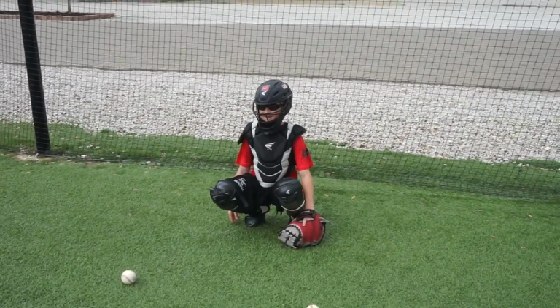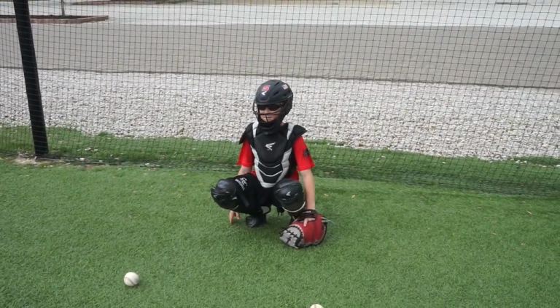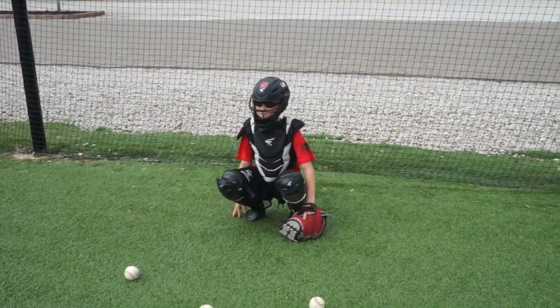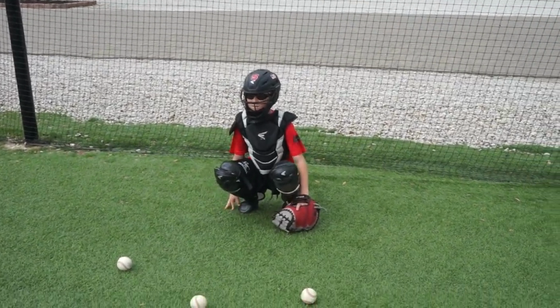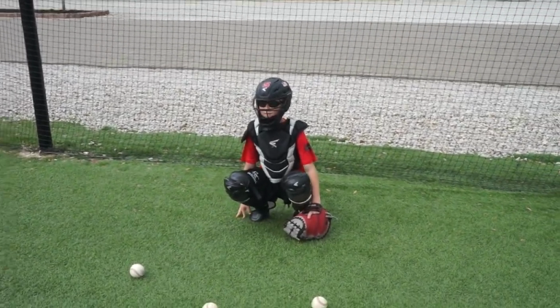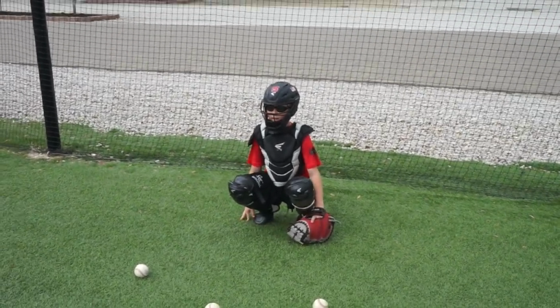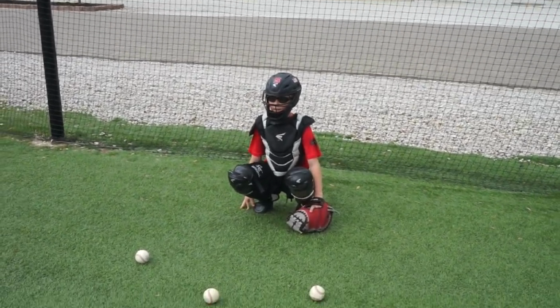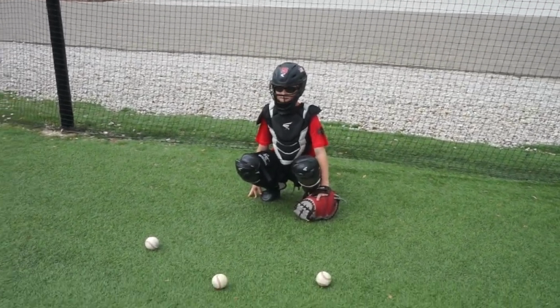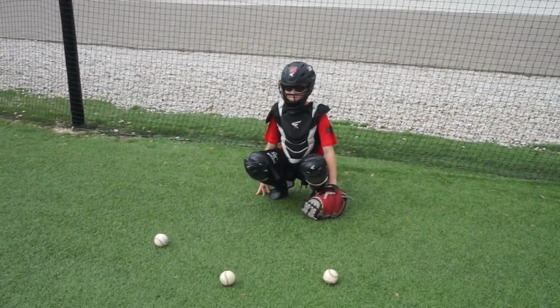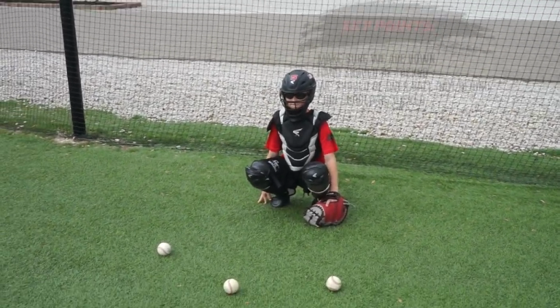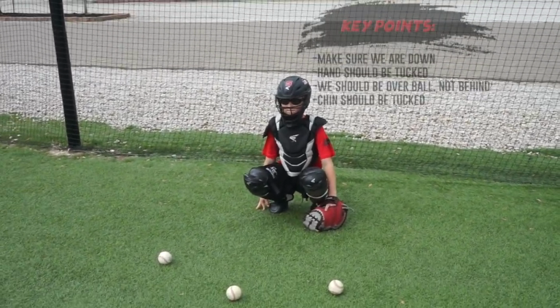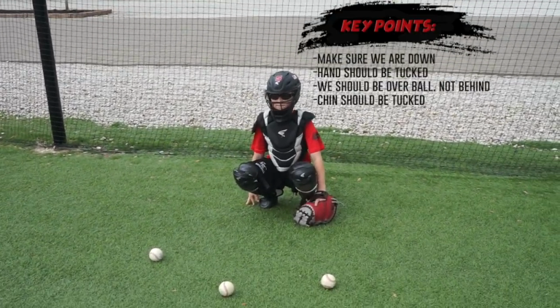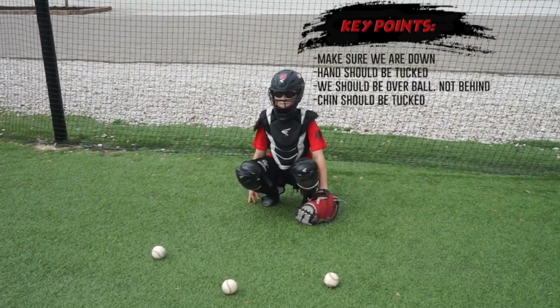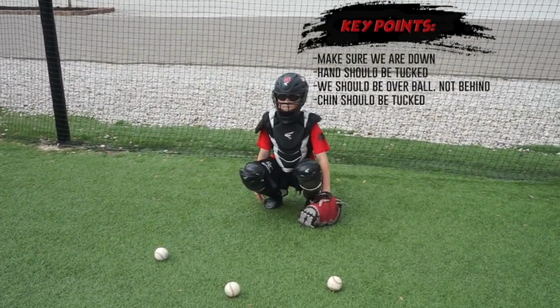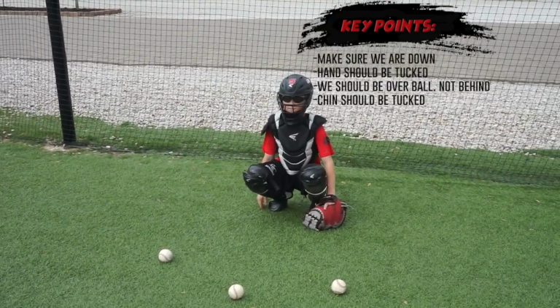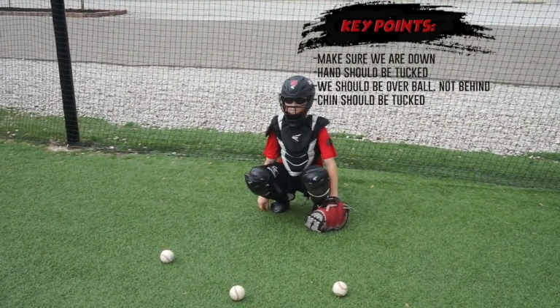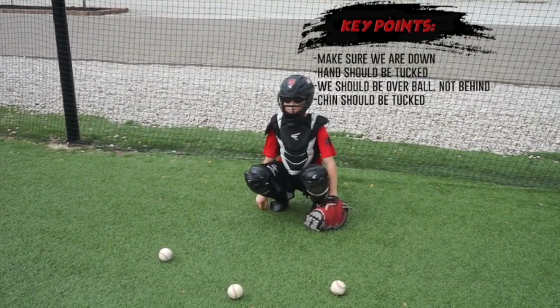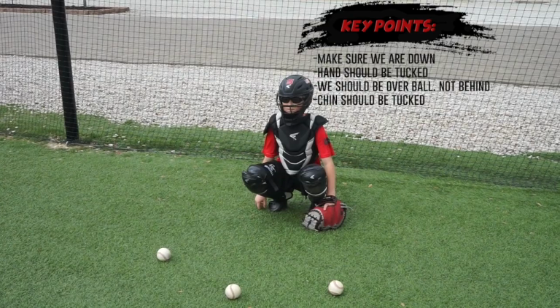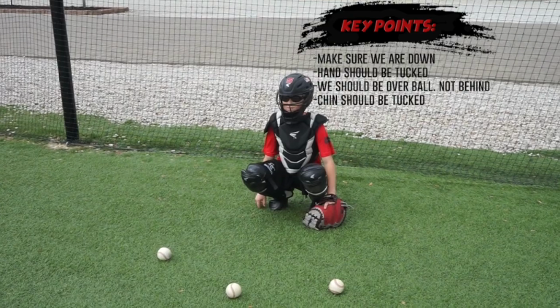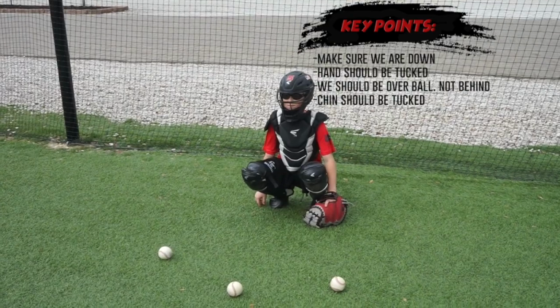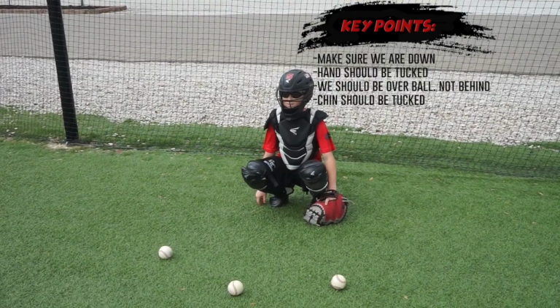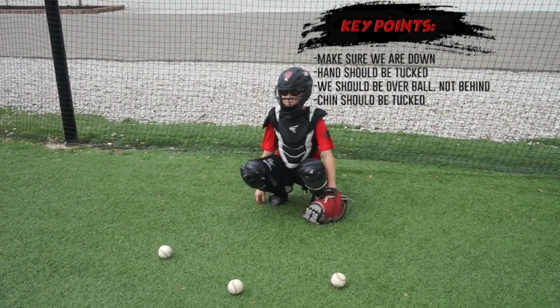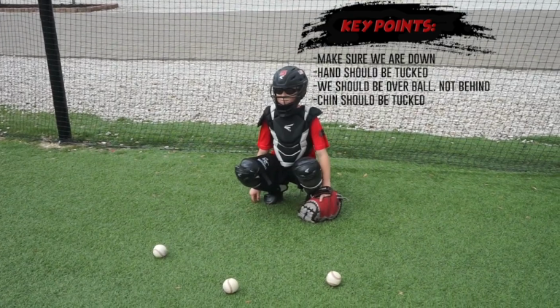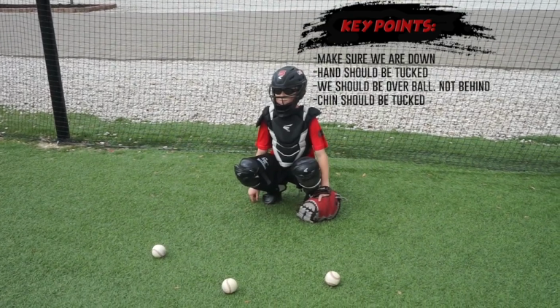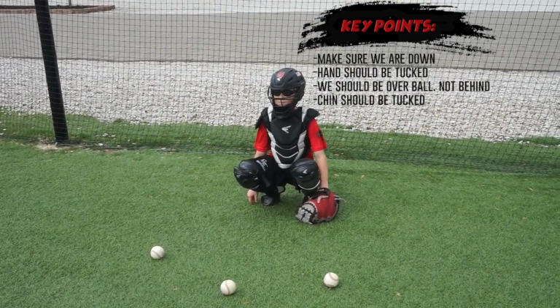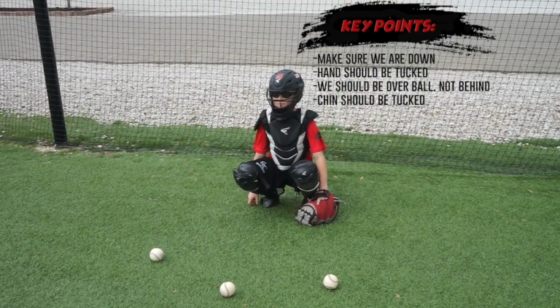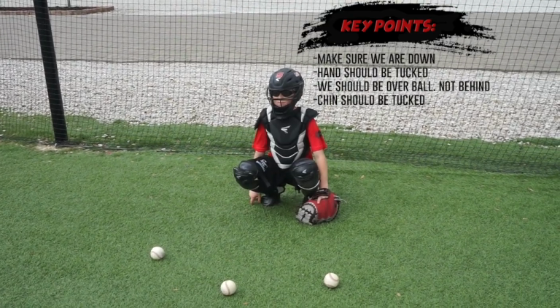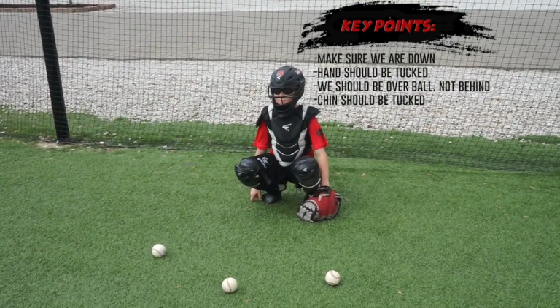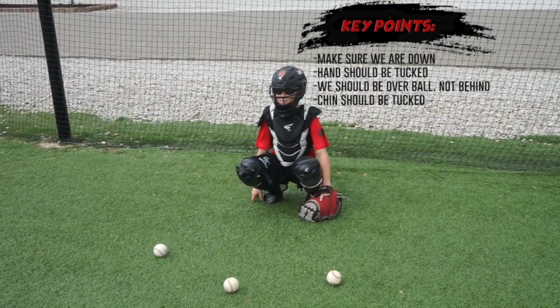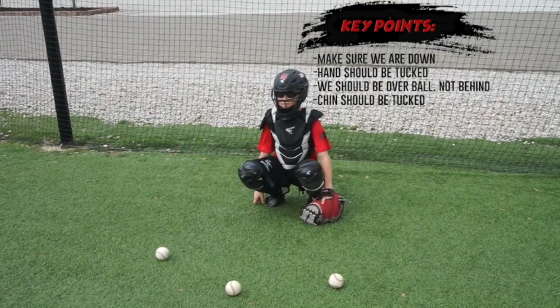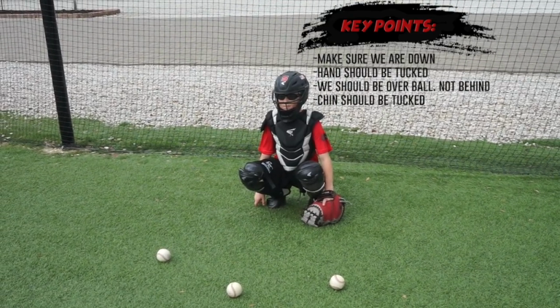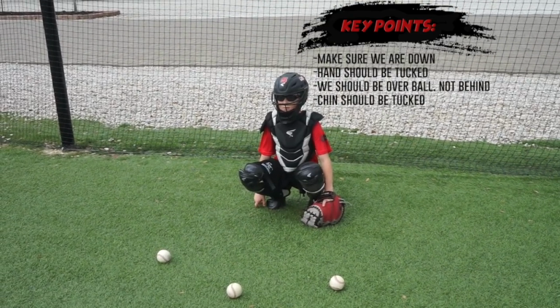What we're going to do is I'm going to point out one of the balls and they have to move to it. We want to make sure we're not coming forward and that we're replacing our feet with our knees.